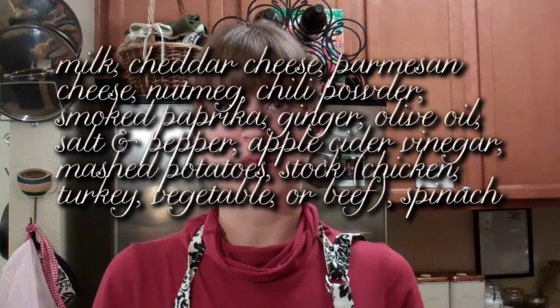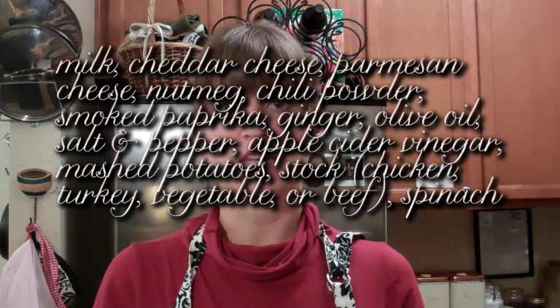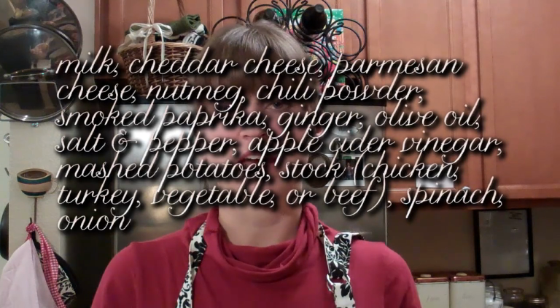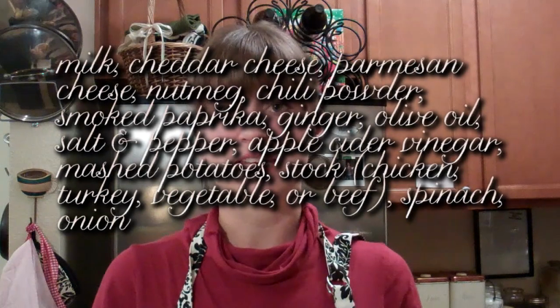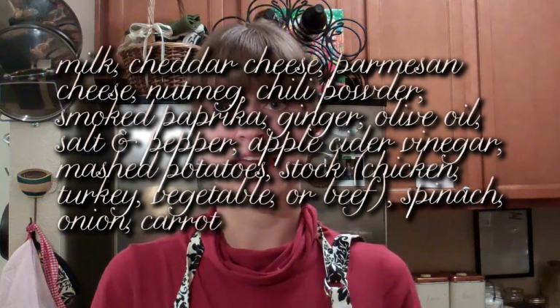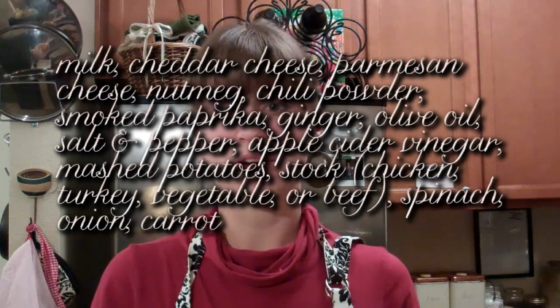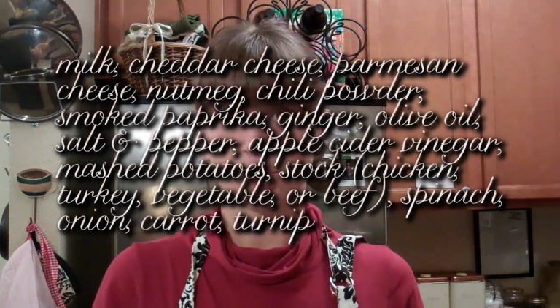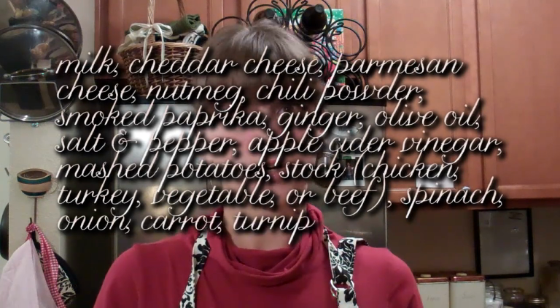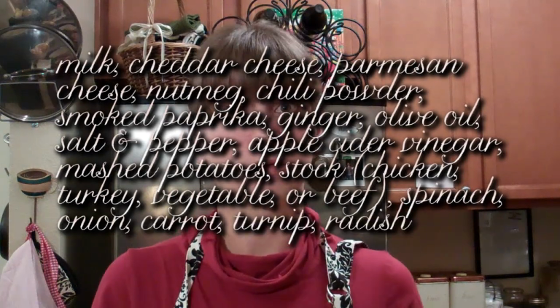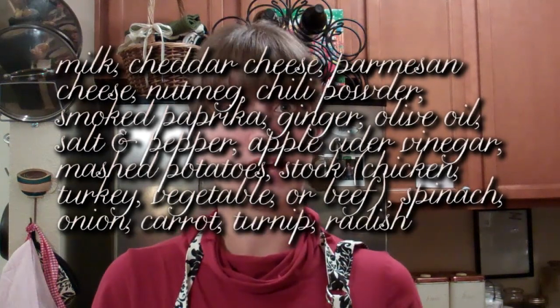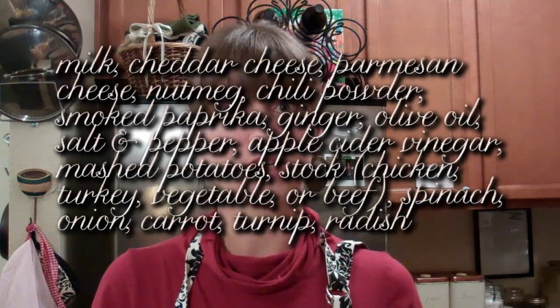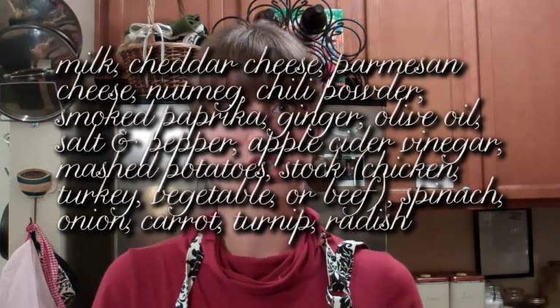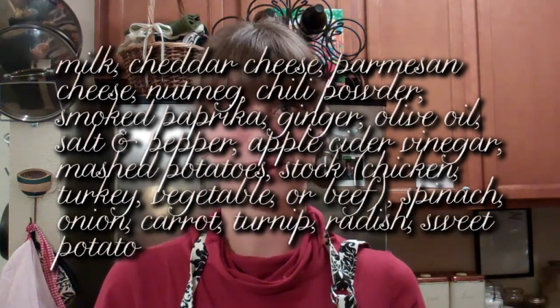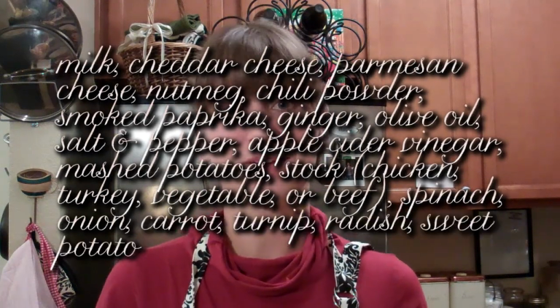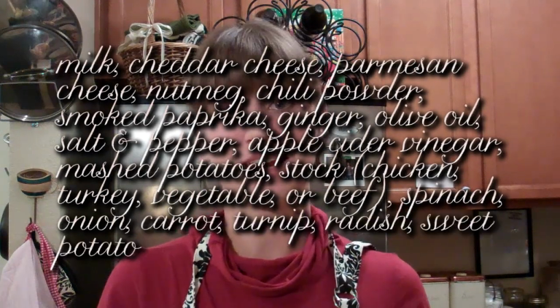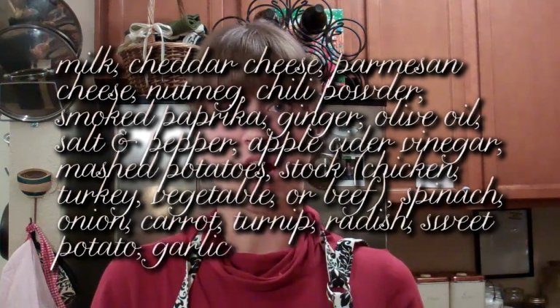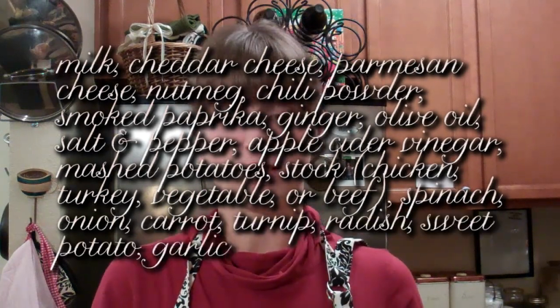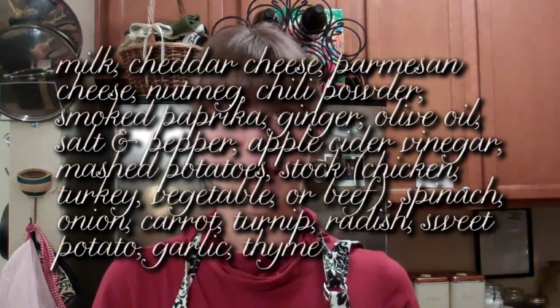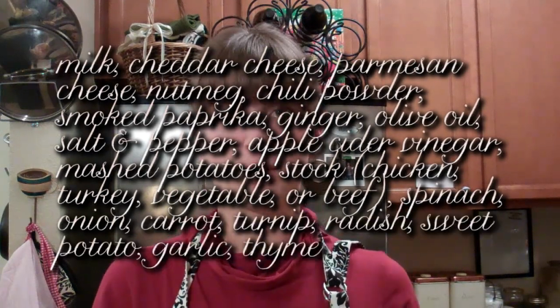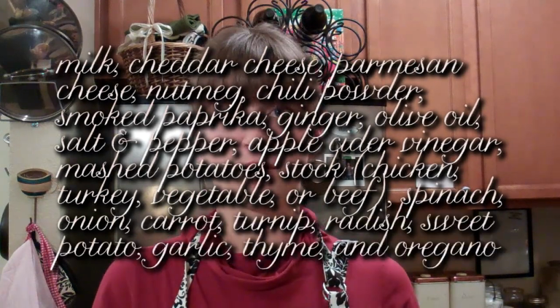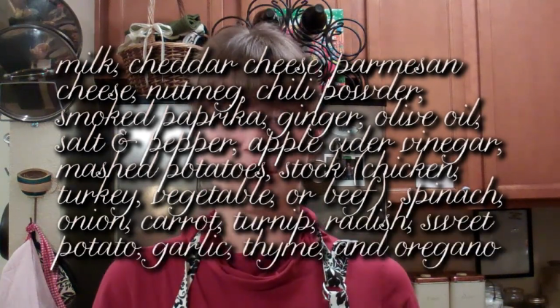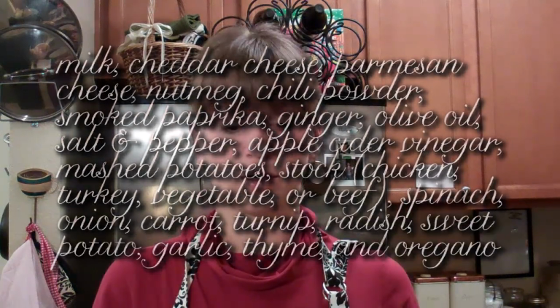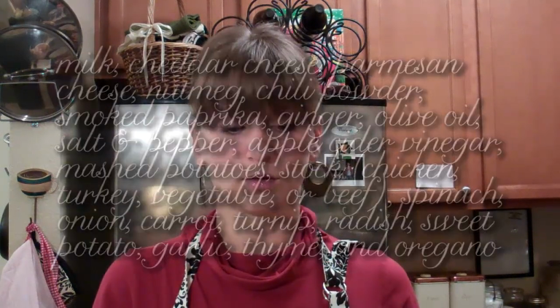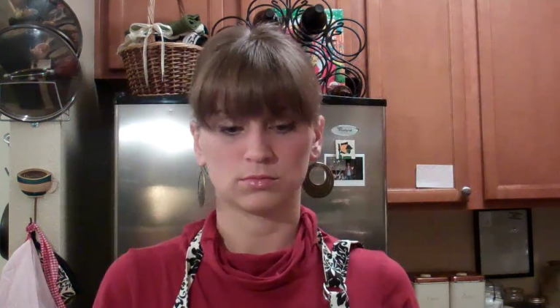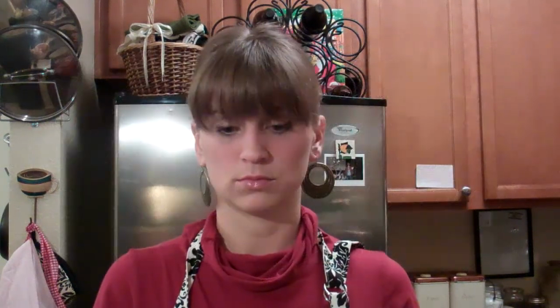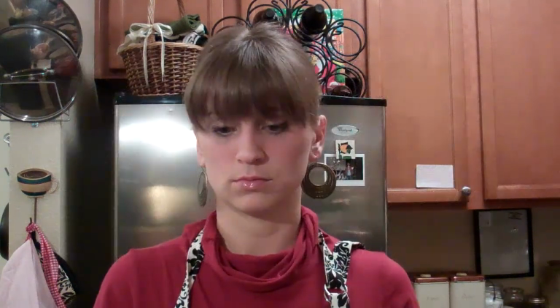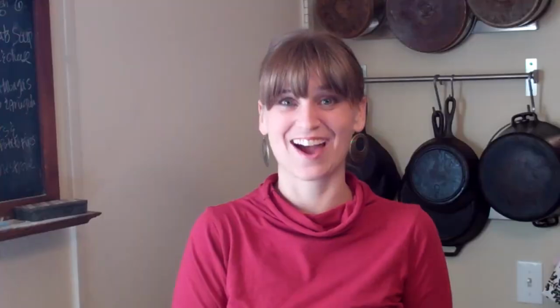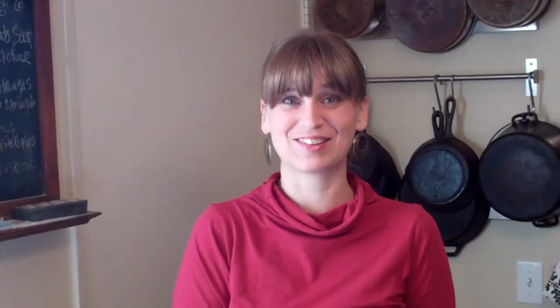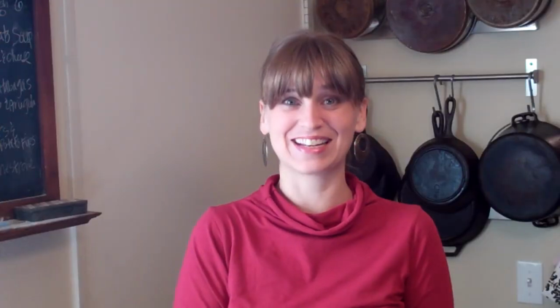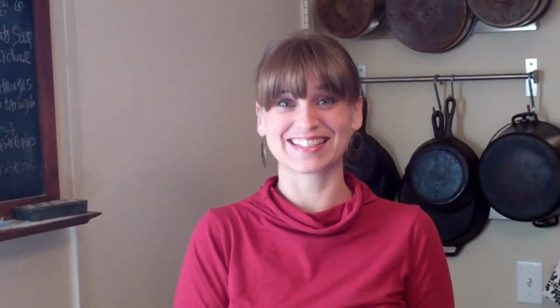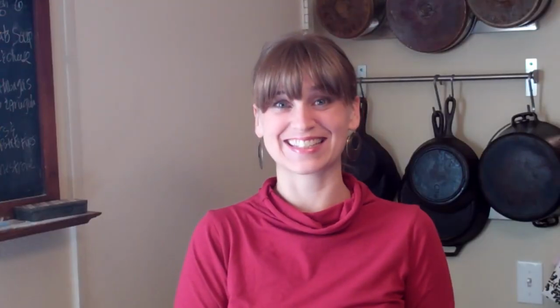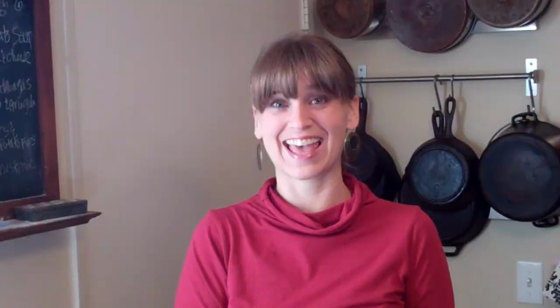You'll also need spinach, onion, carrot, turnip, radish, sweet potato, garlic, thyme, and oregano. I don't know what else to say!